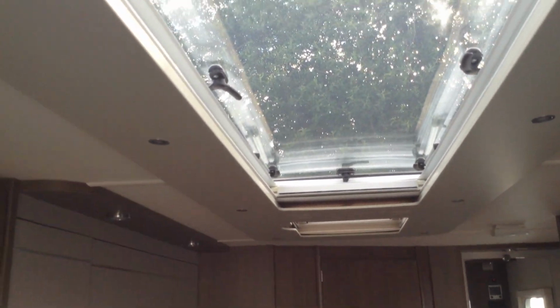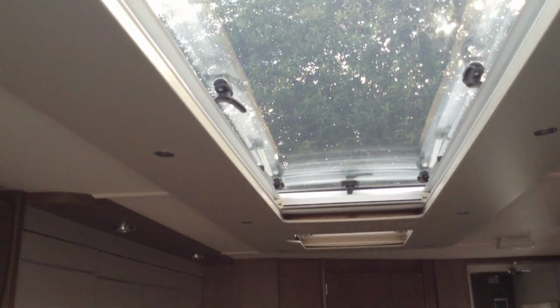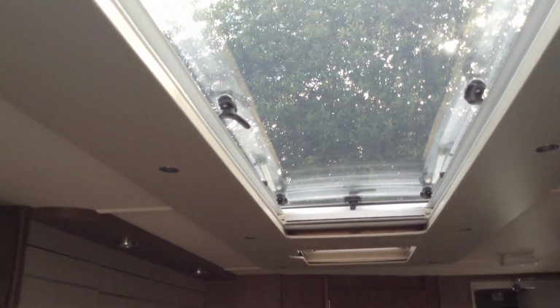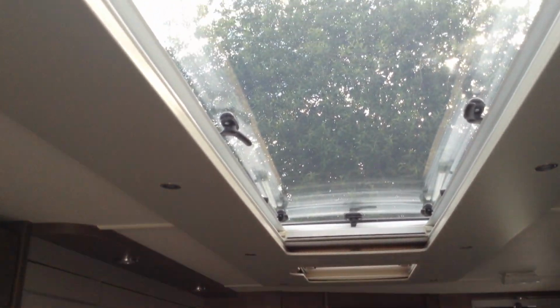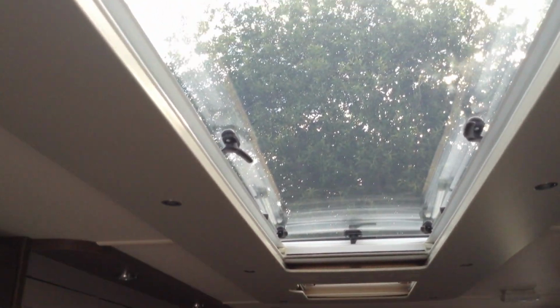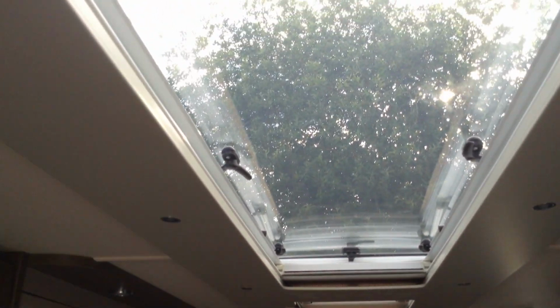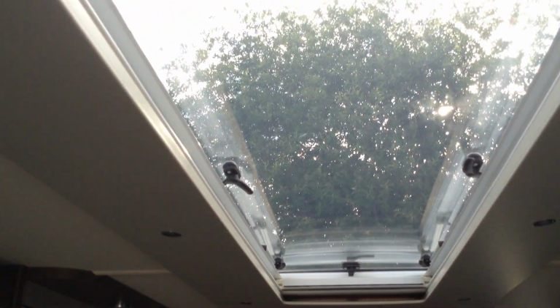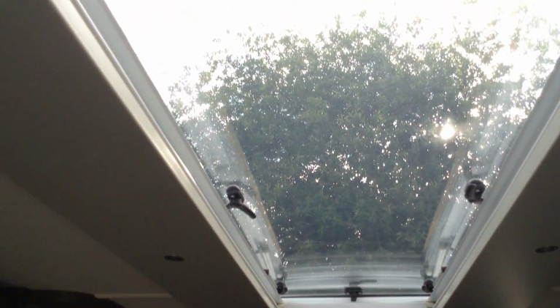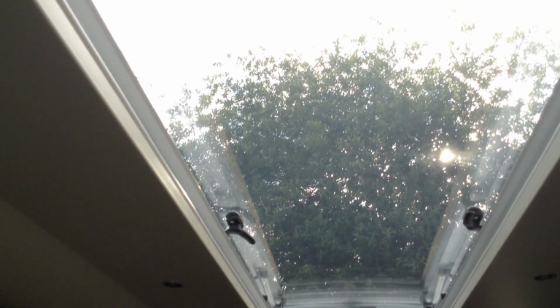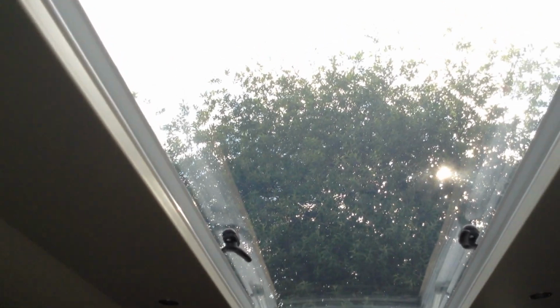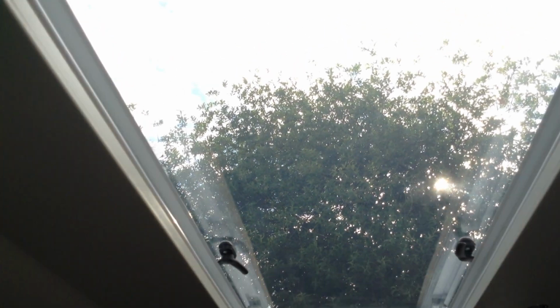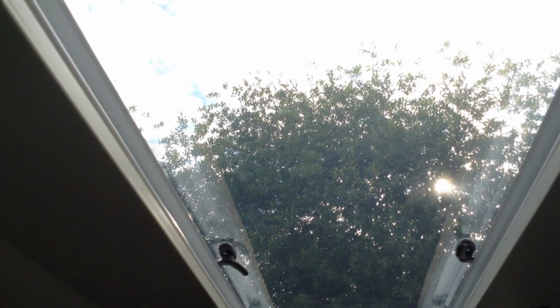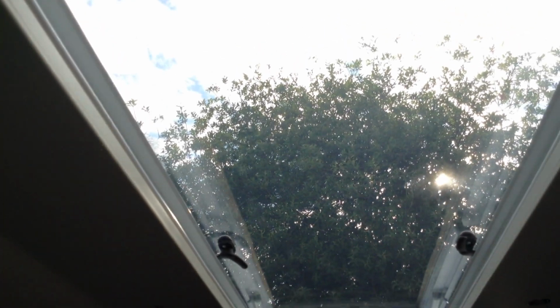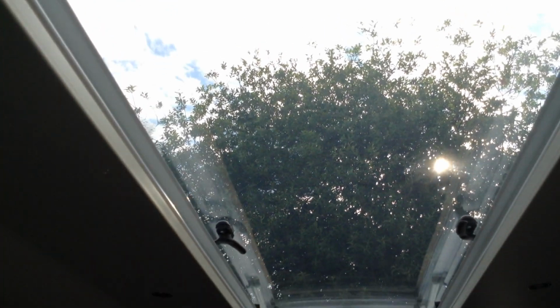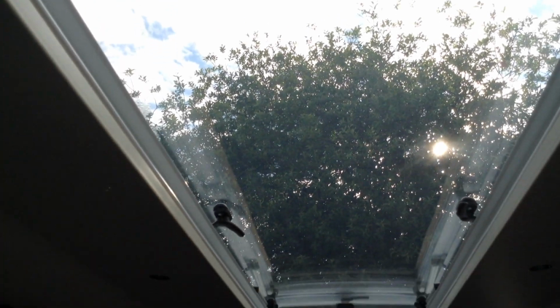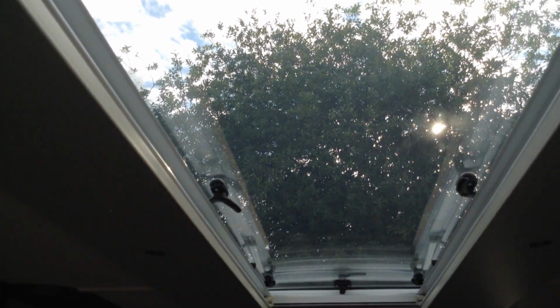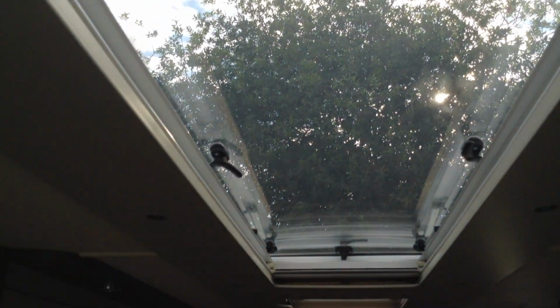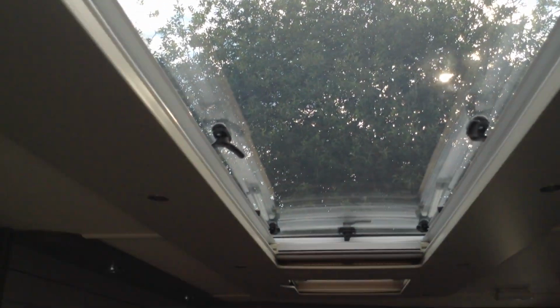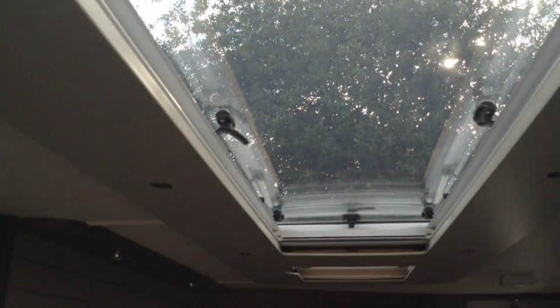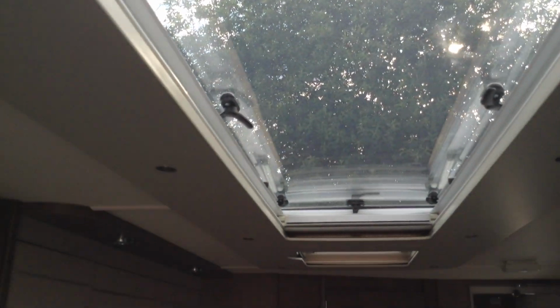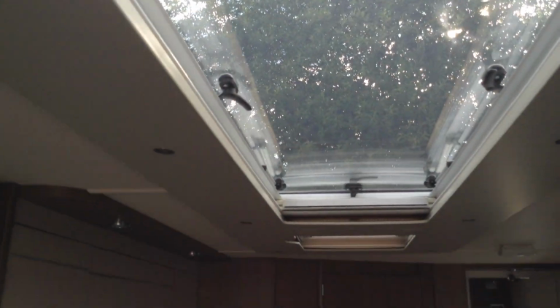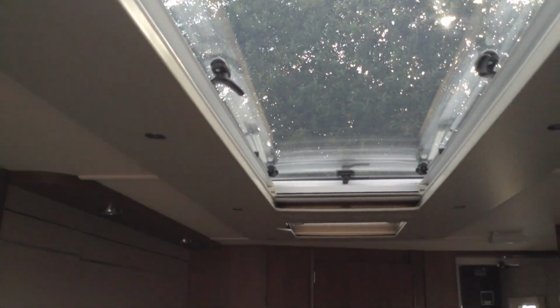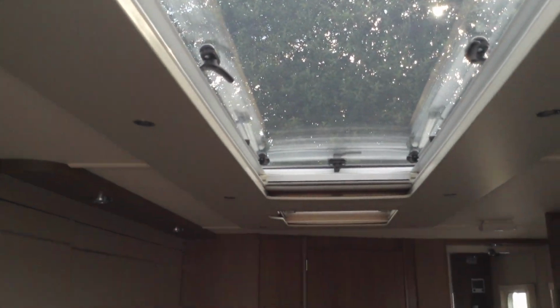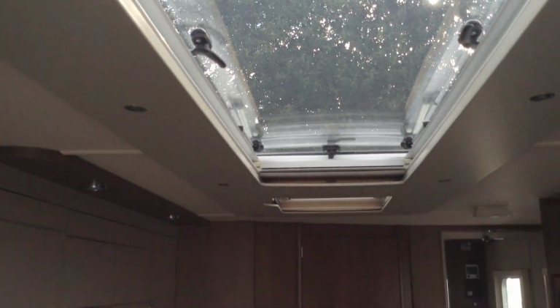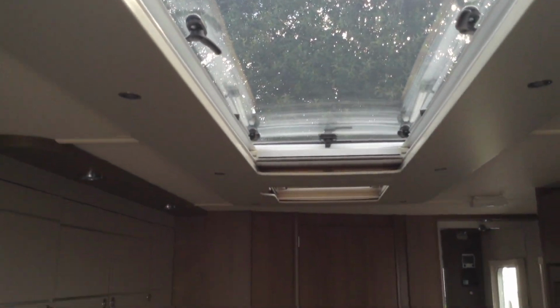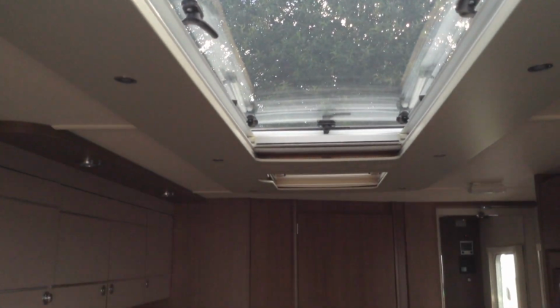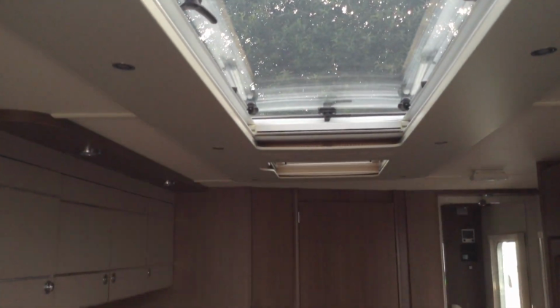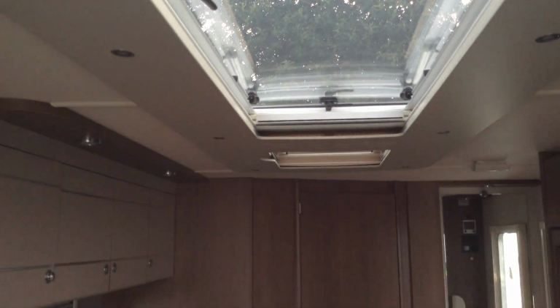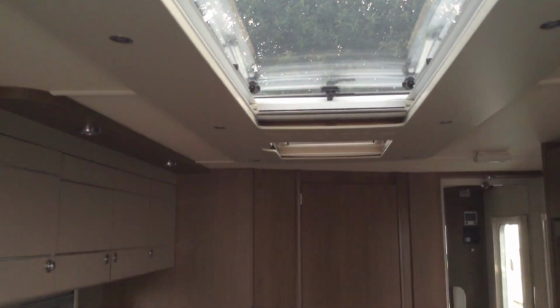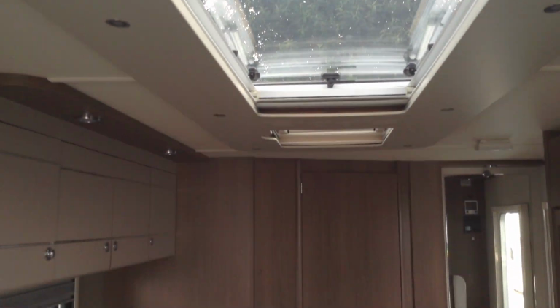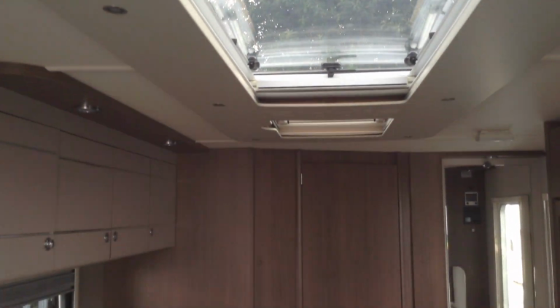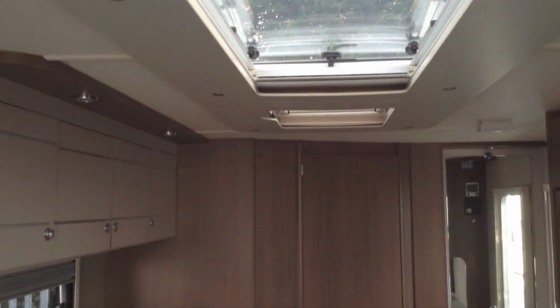I'm just going to give you another look at that skylight window — absolutely amazing views up through that window.